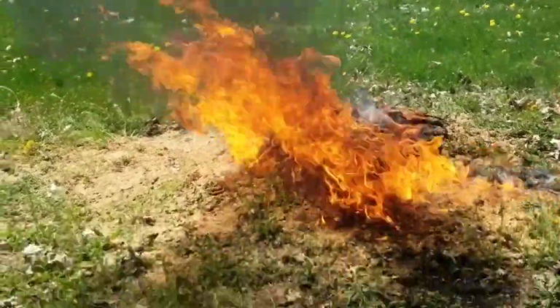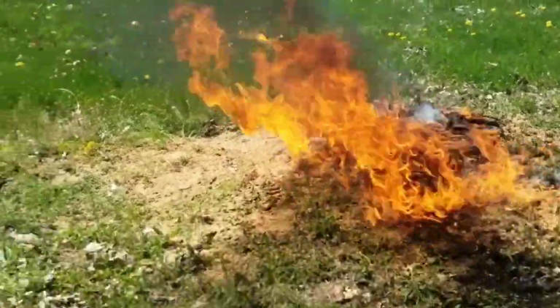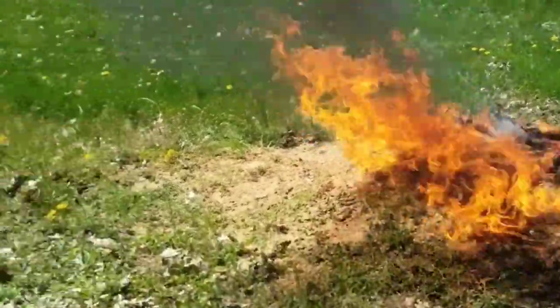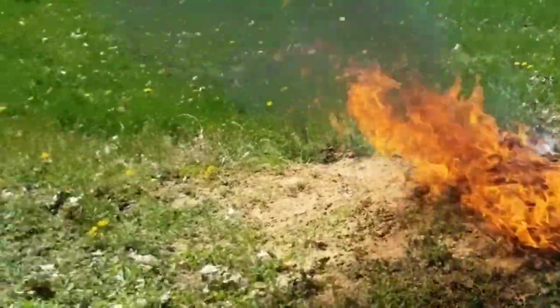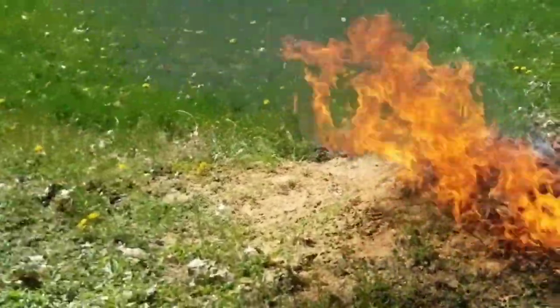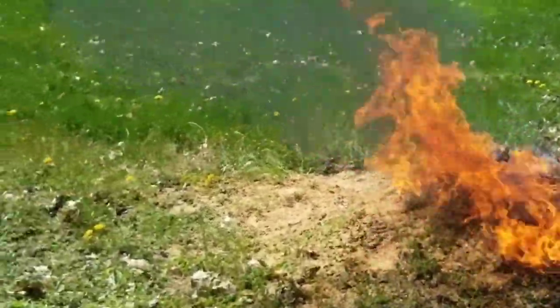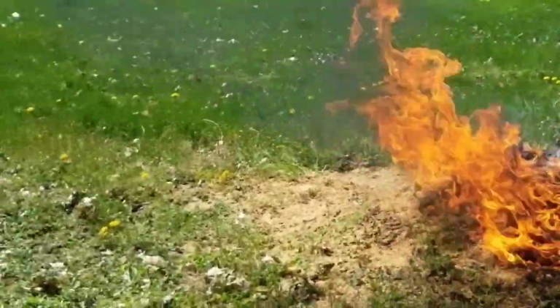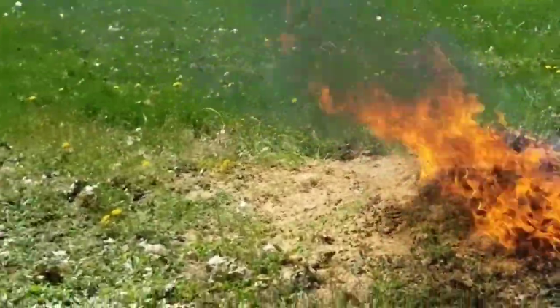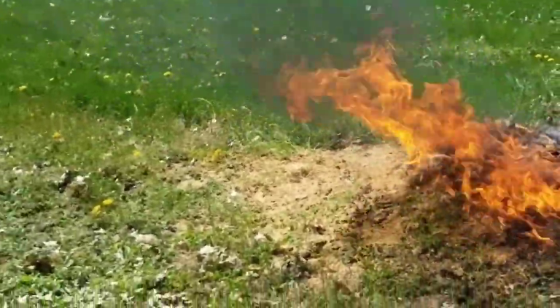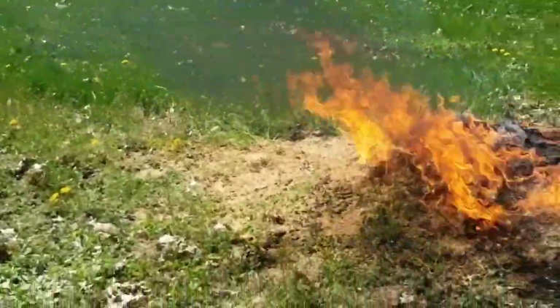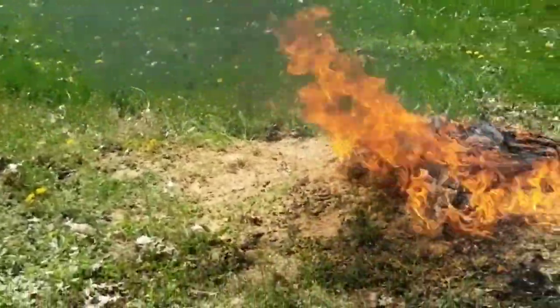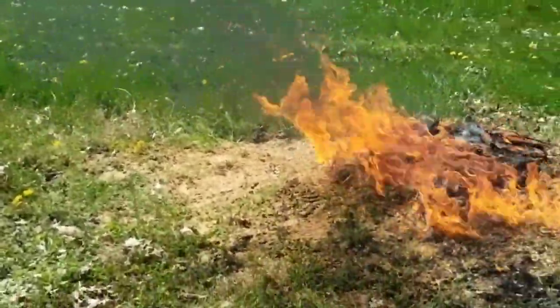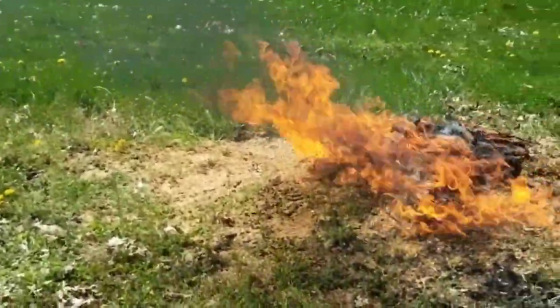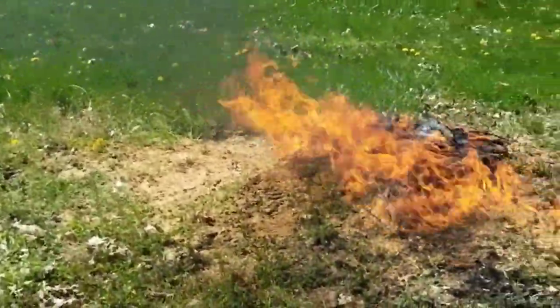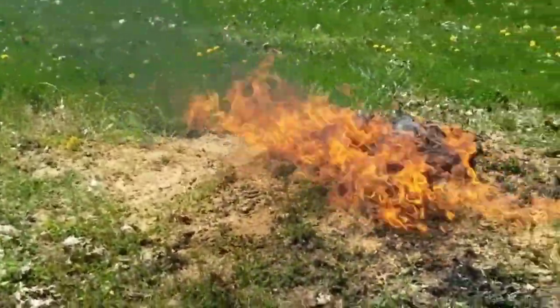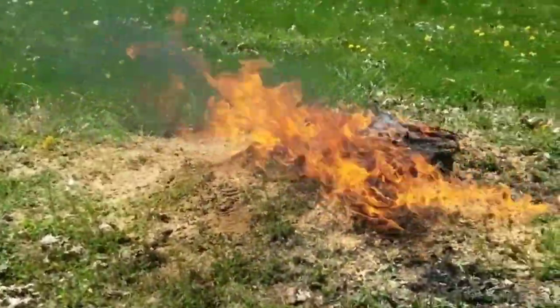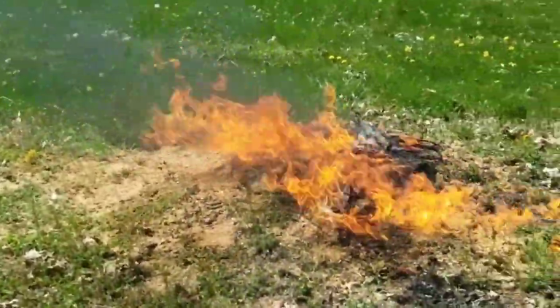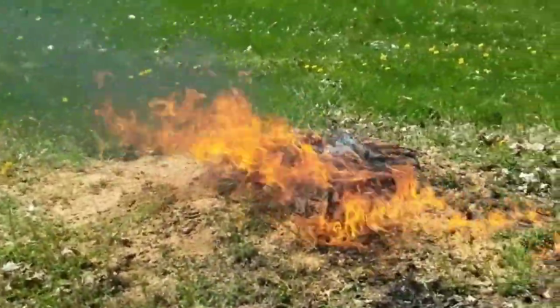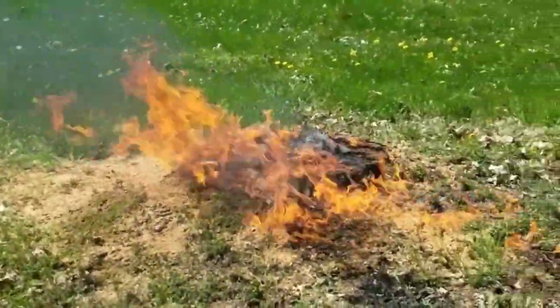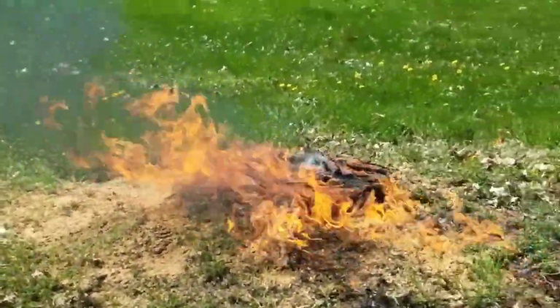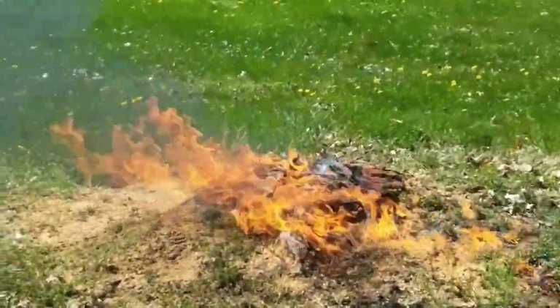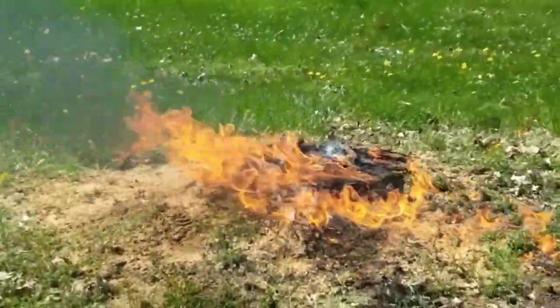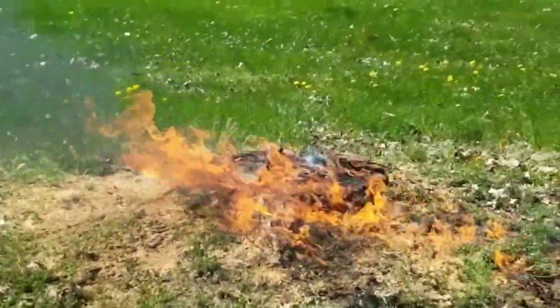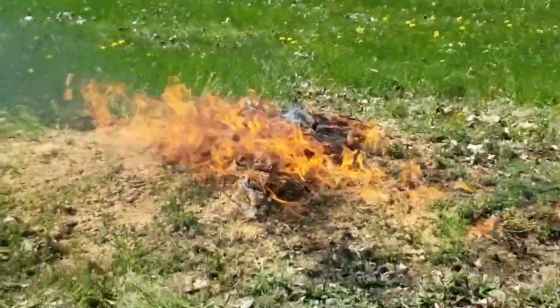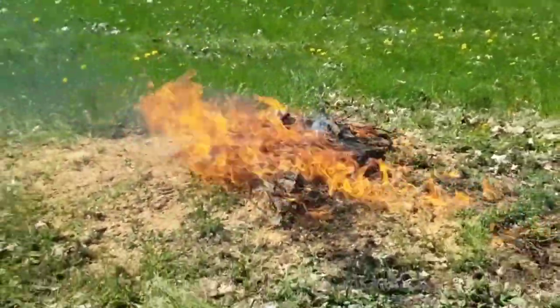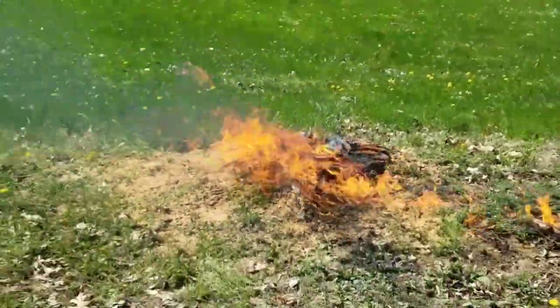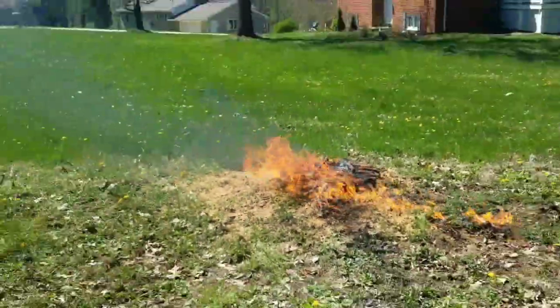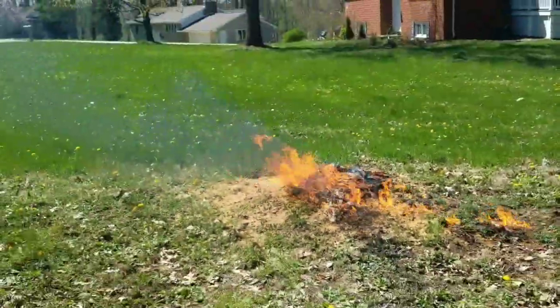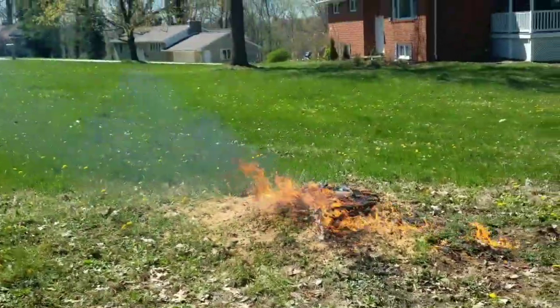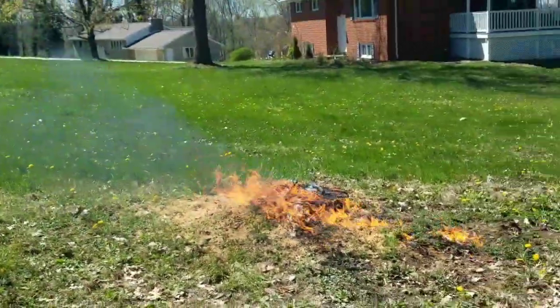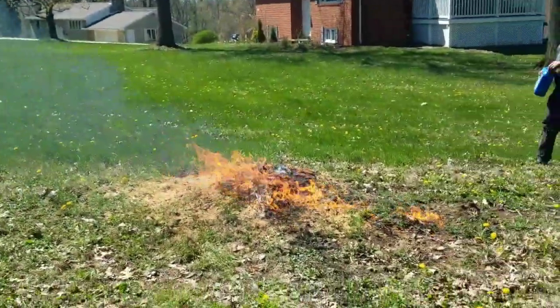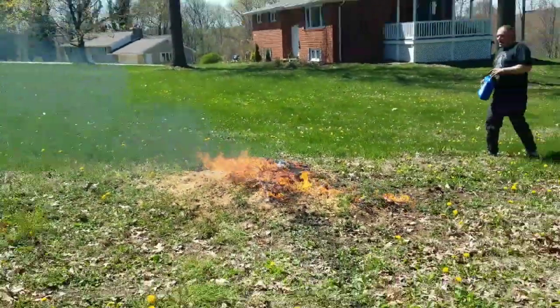I wasn't that close to the fire, my camera's just zoomed in. You guys stay back.